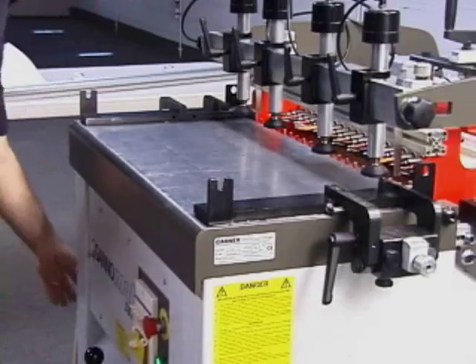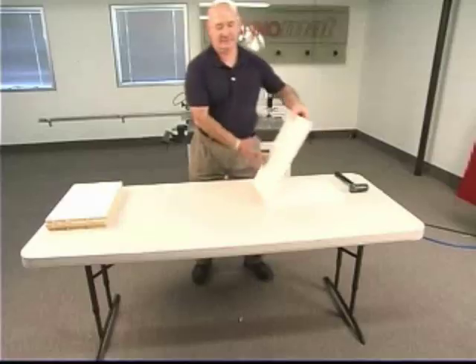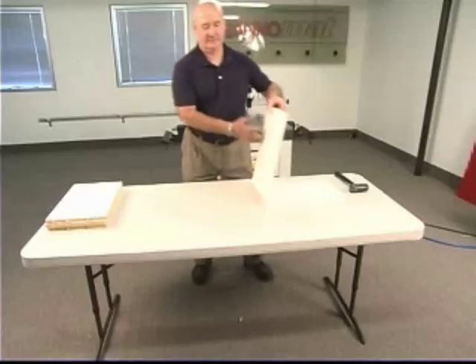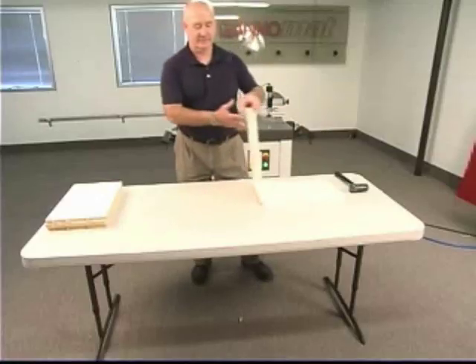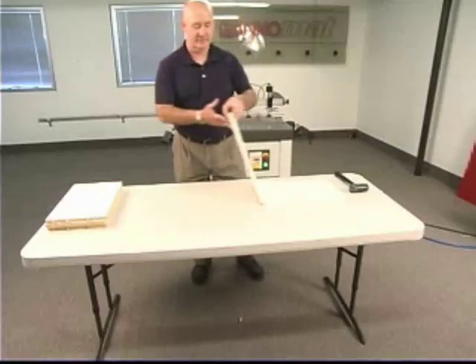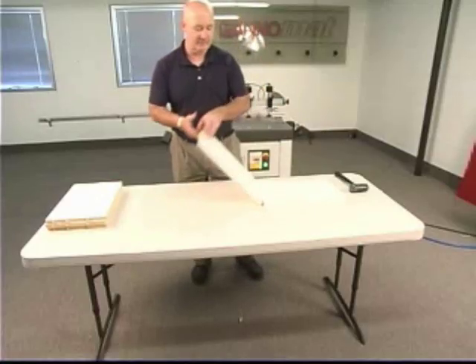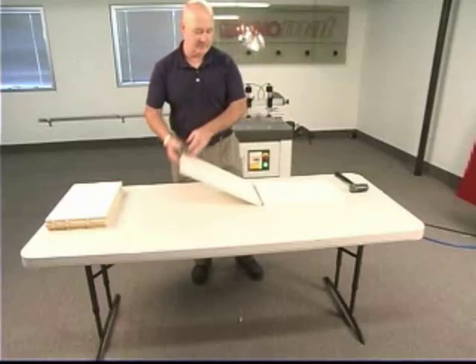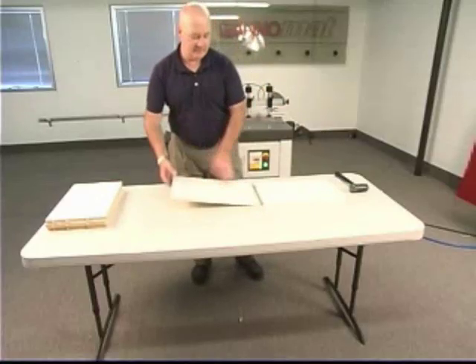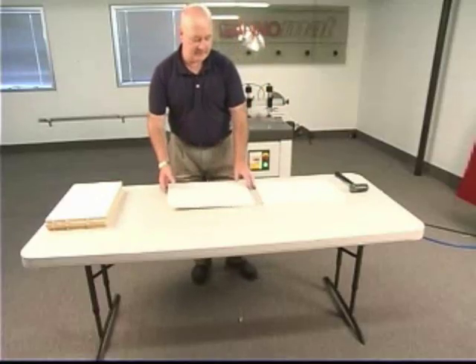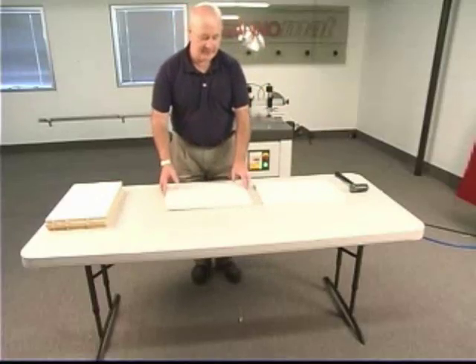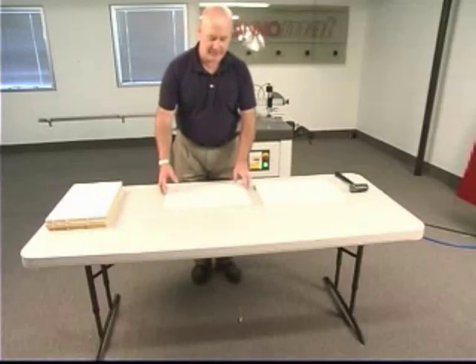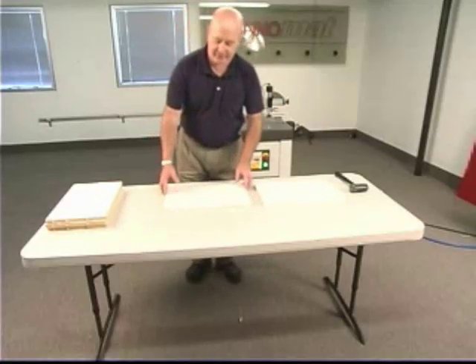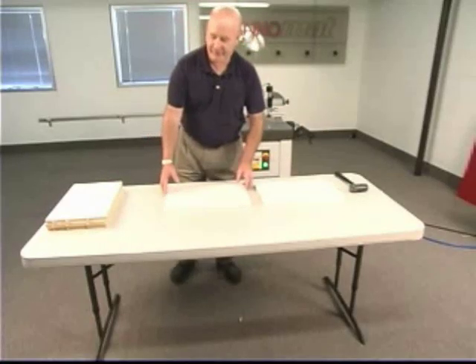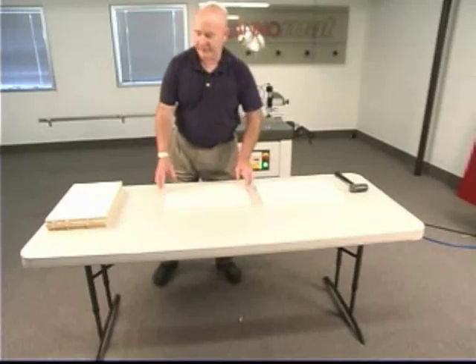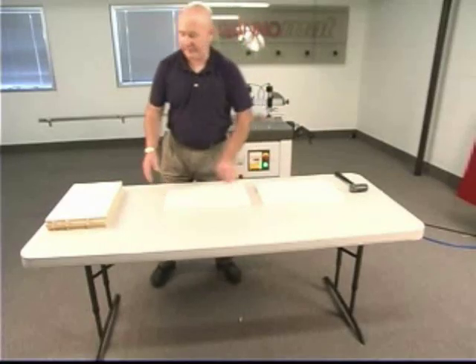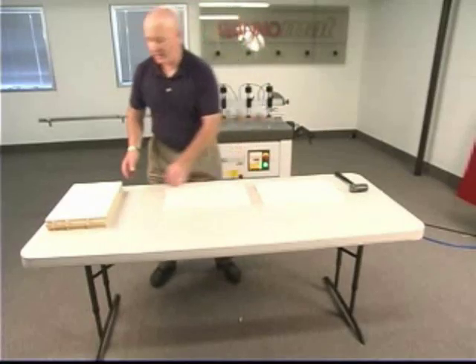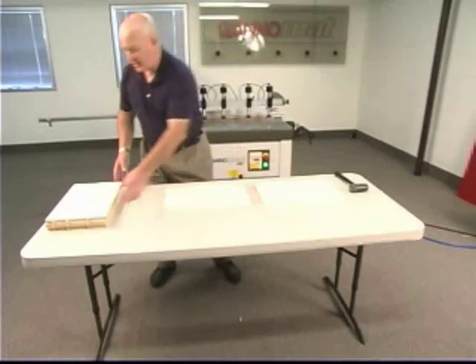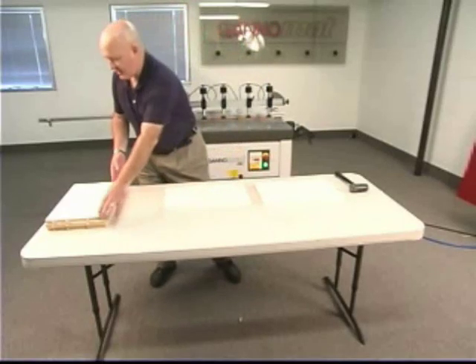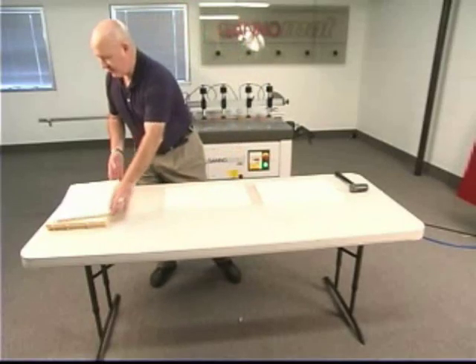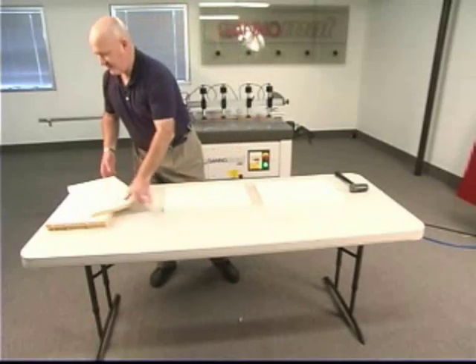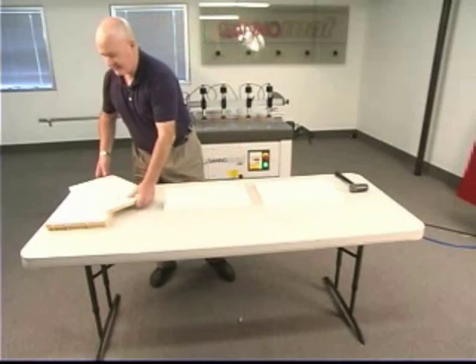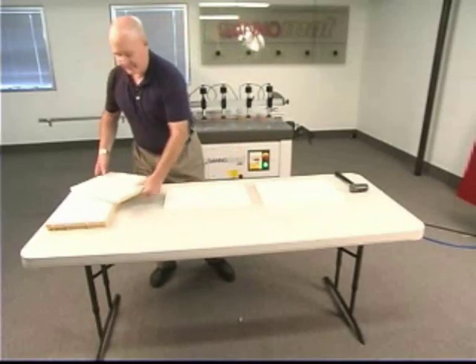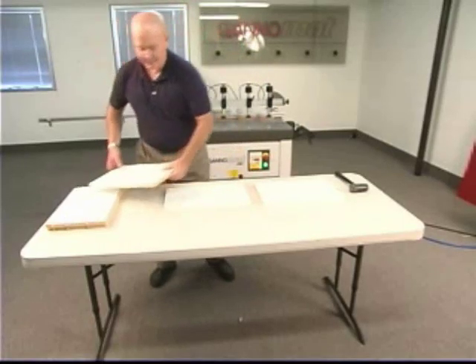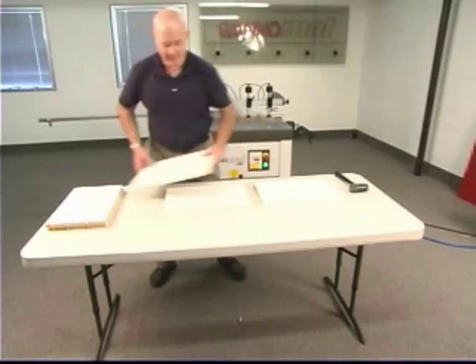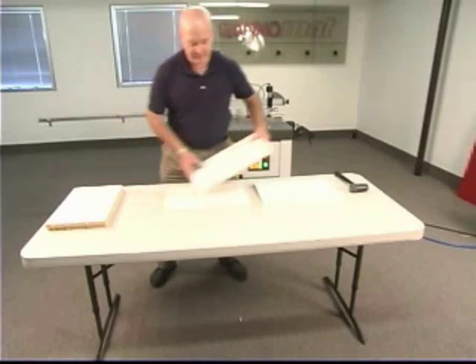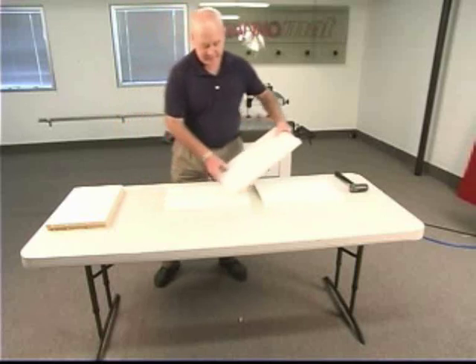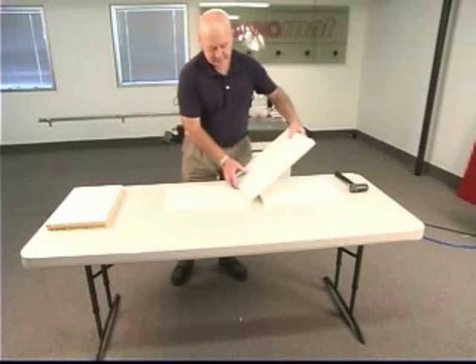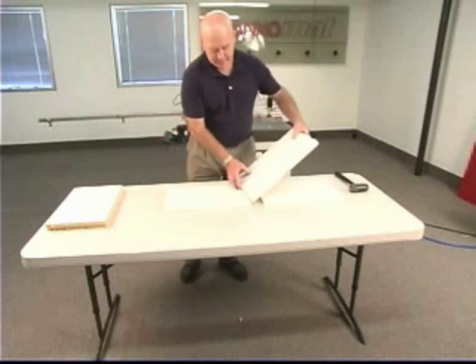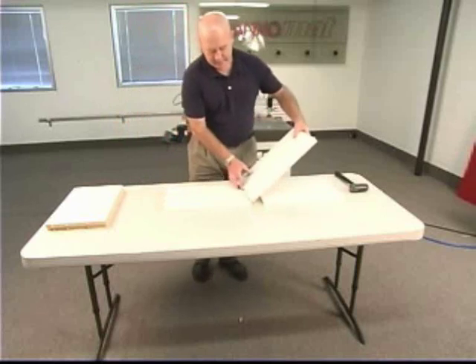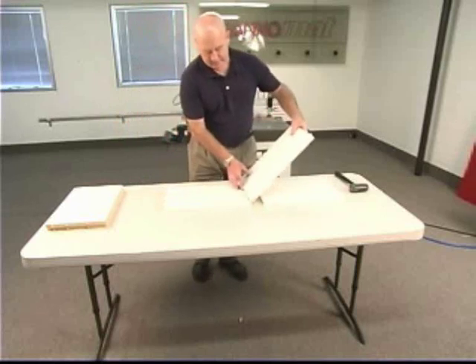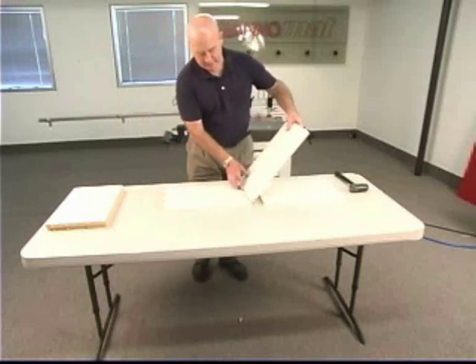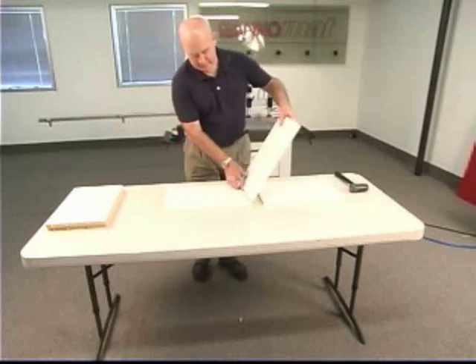The milling process, even with attaching the fence, only took a little over two and a half minutes.